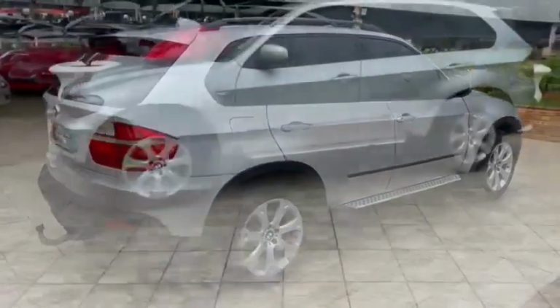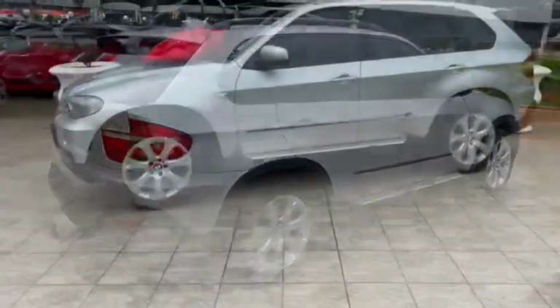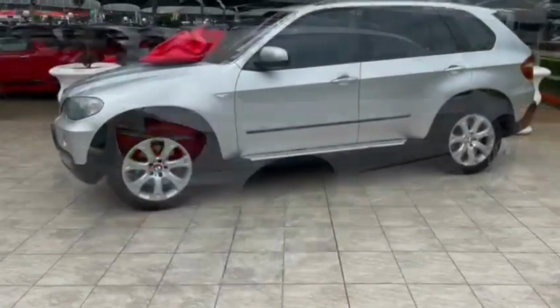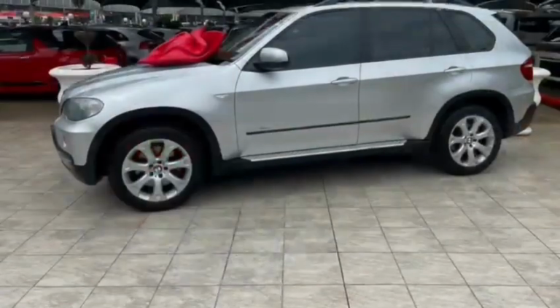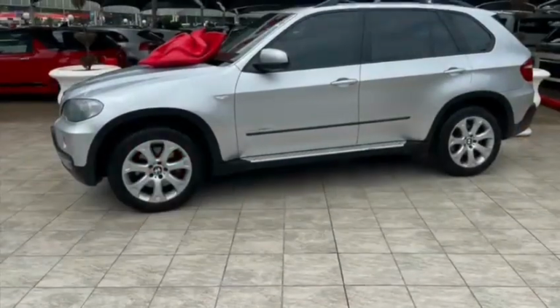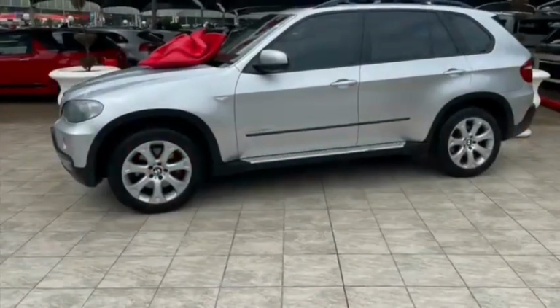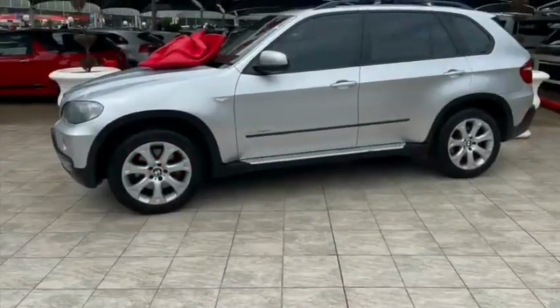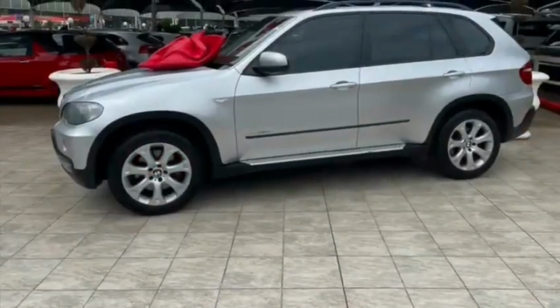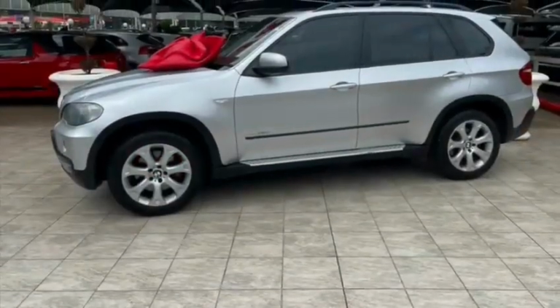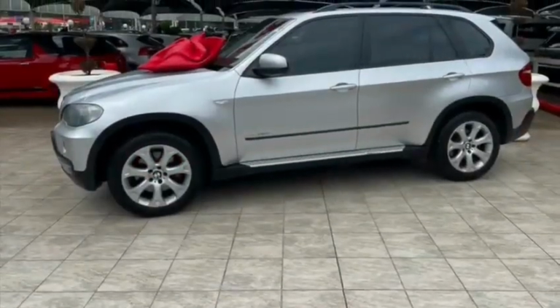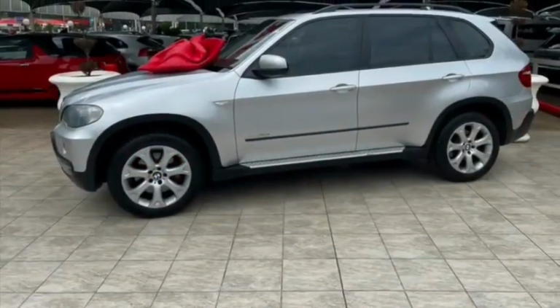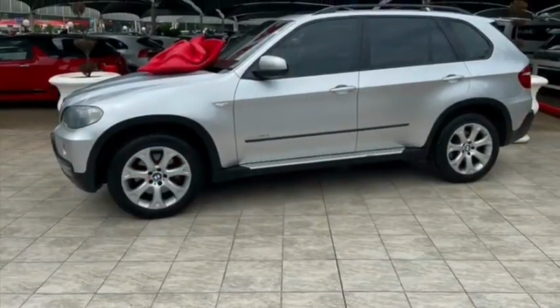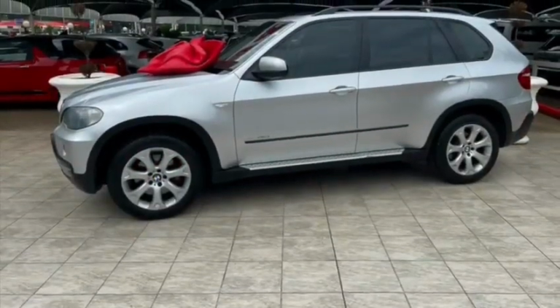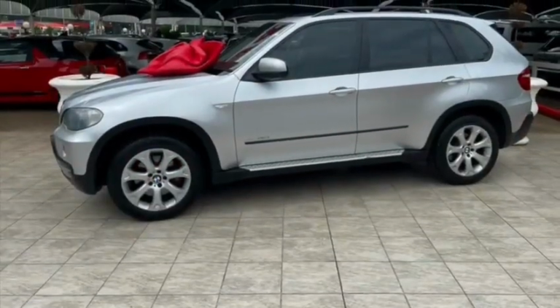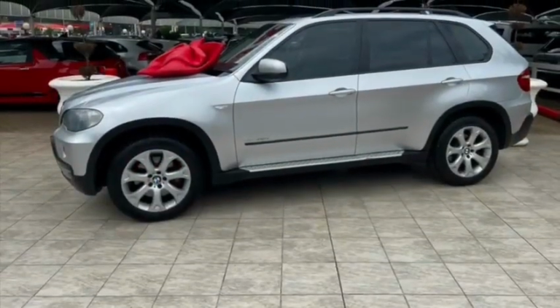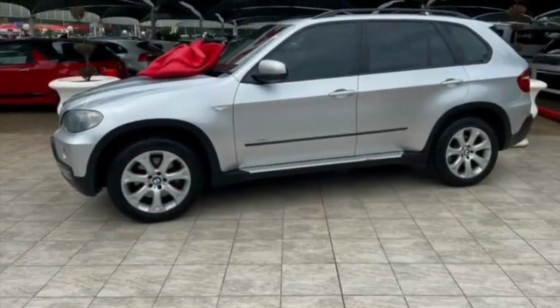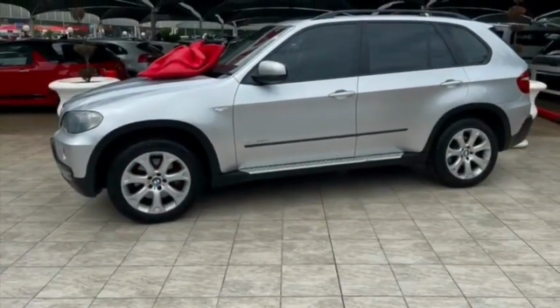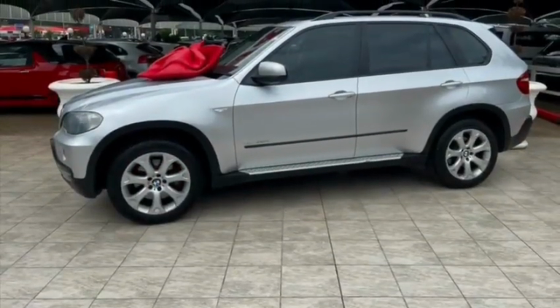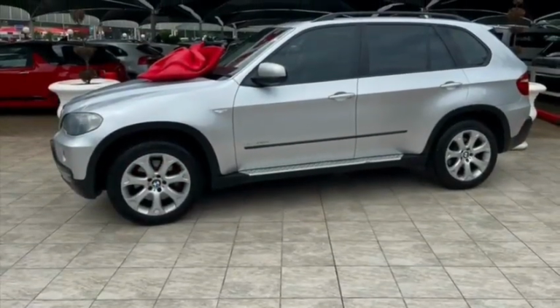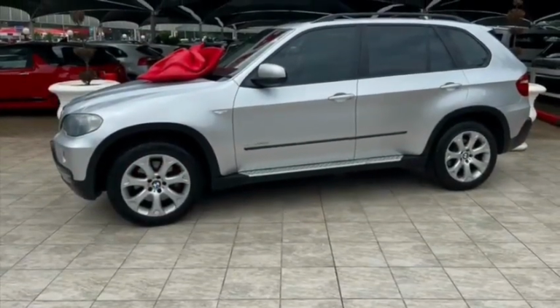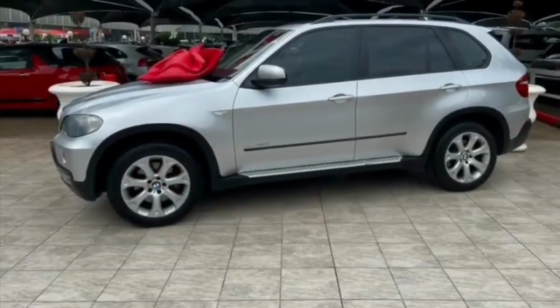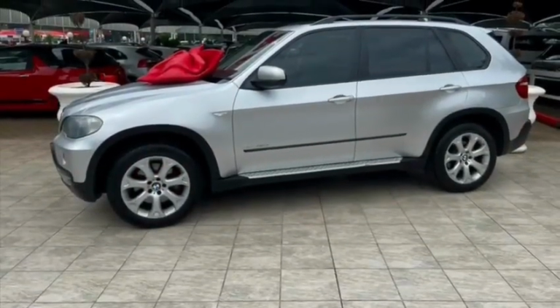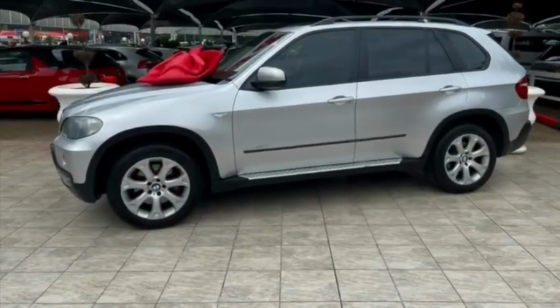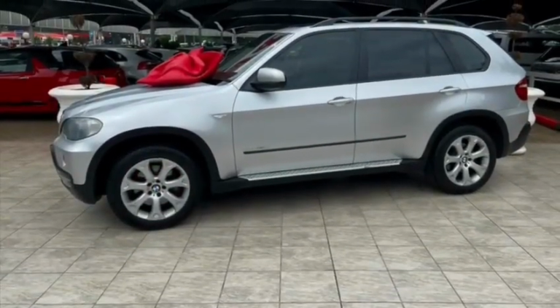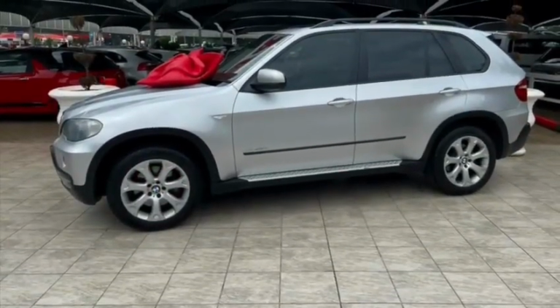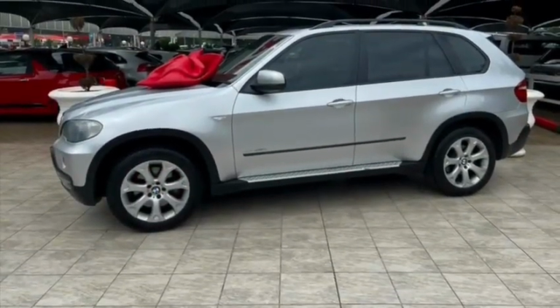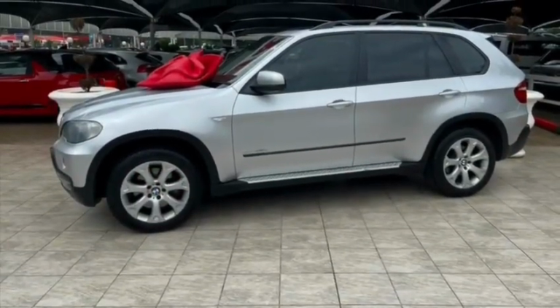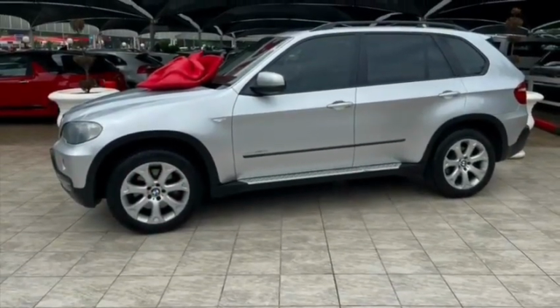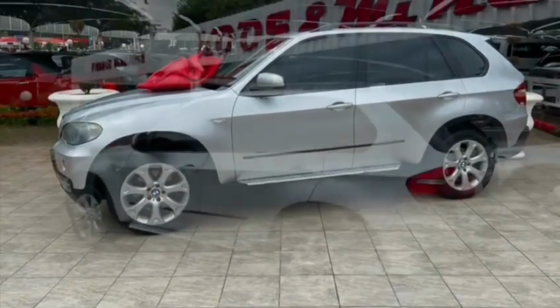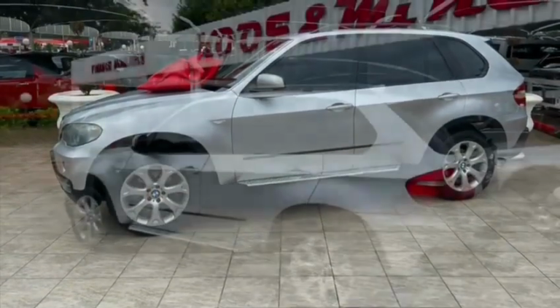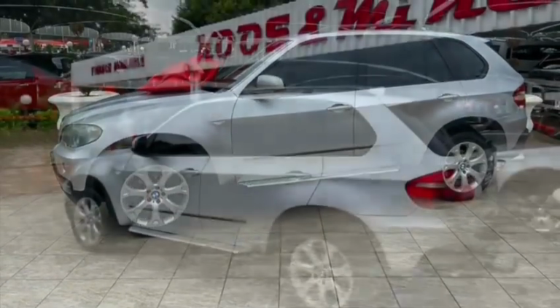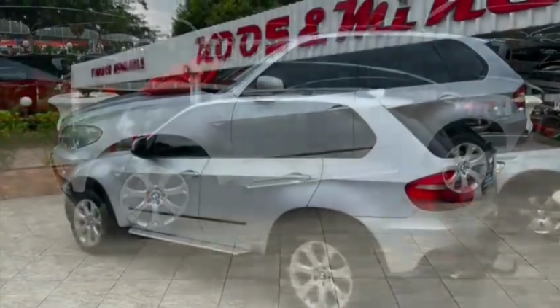It has side steps, a towbar, and spare keys, with a partial service history.